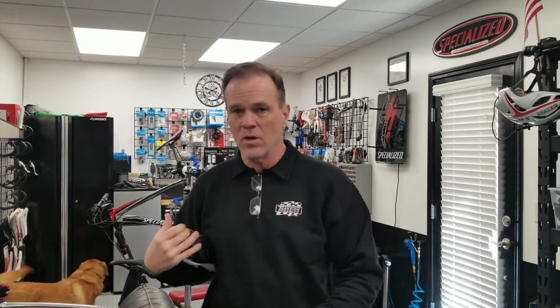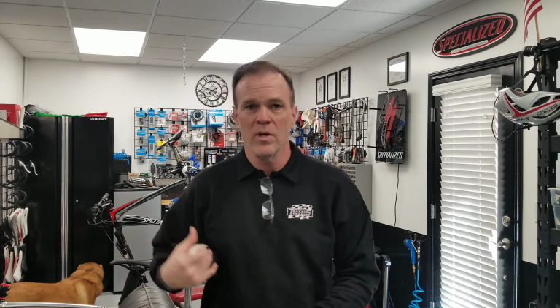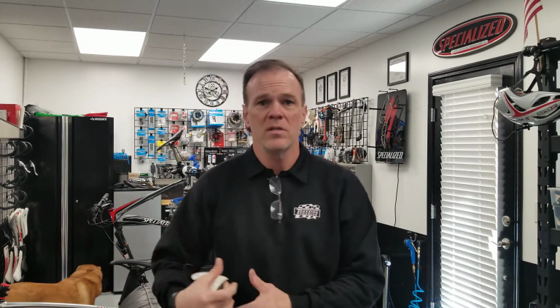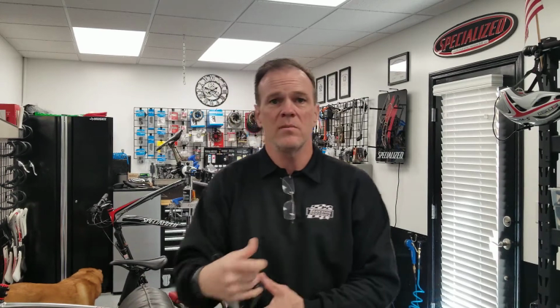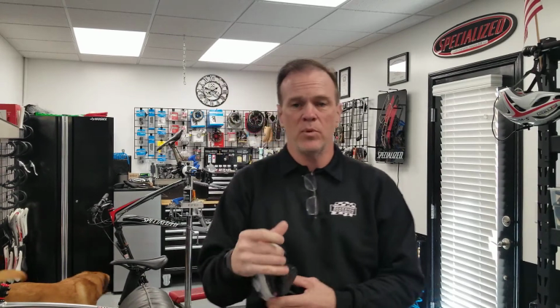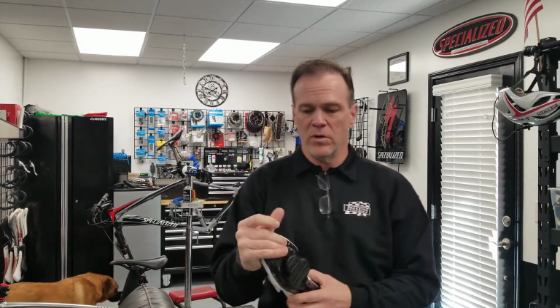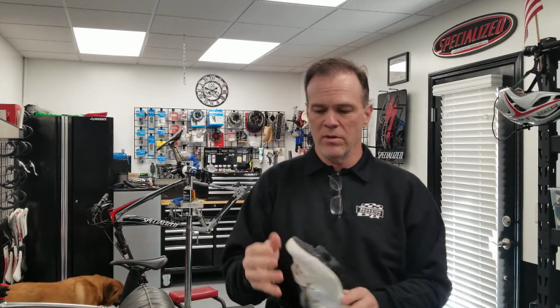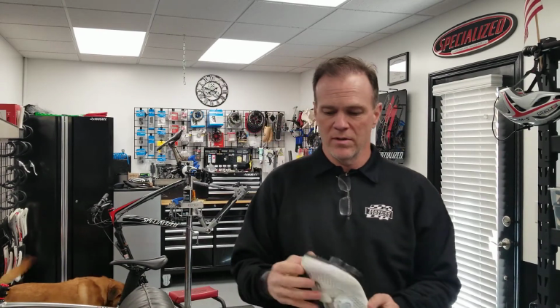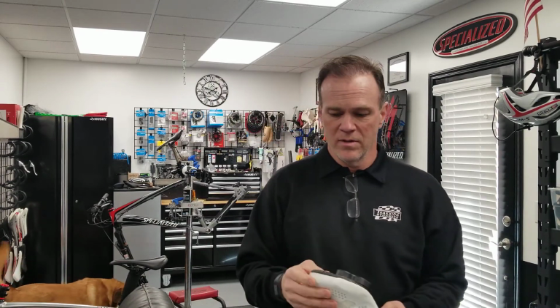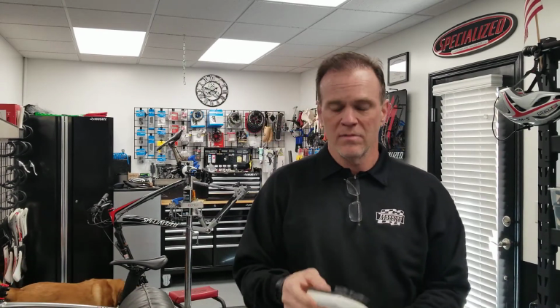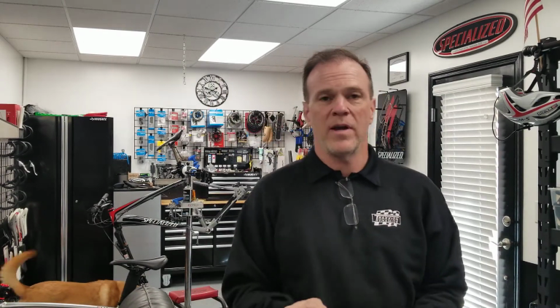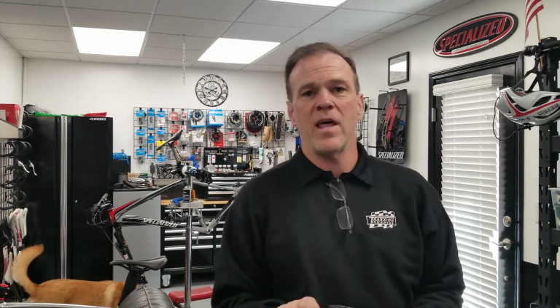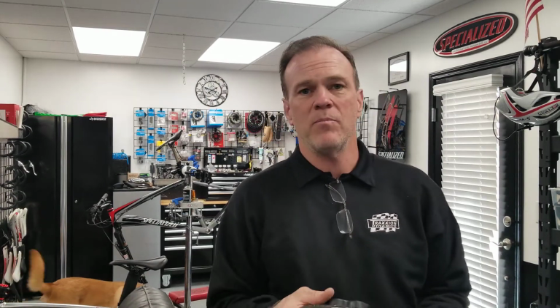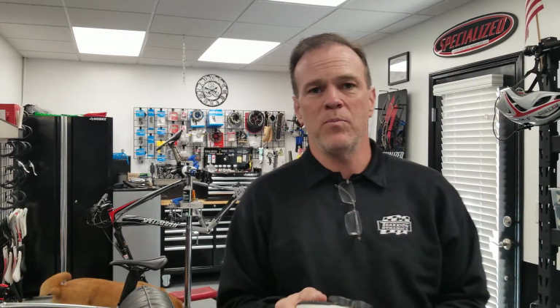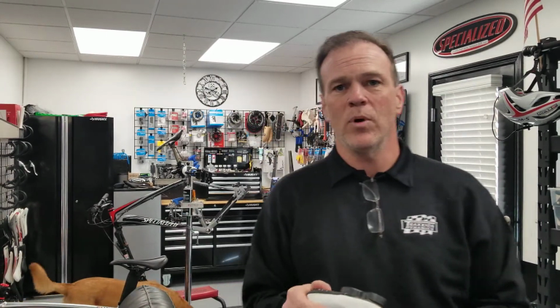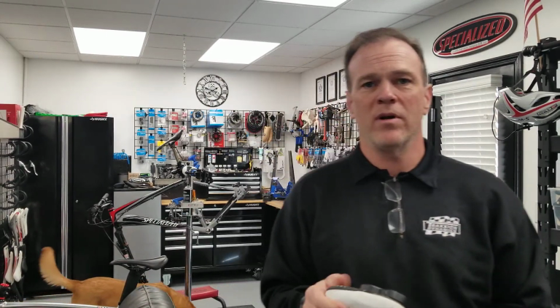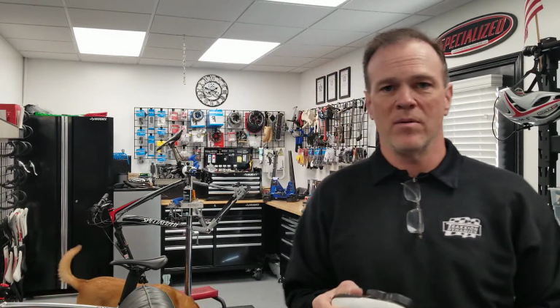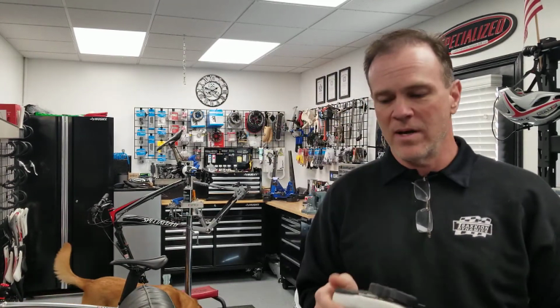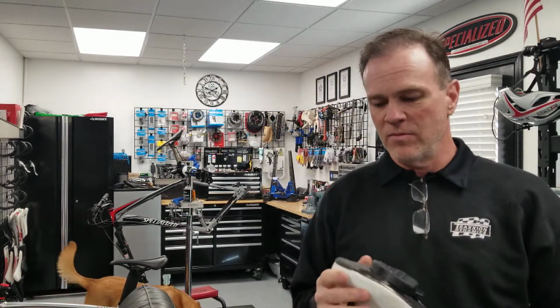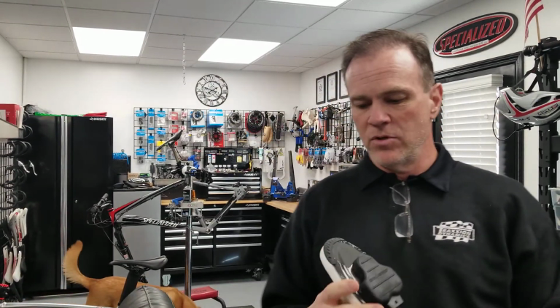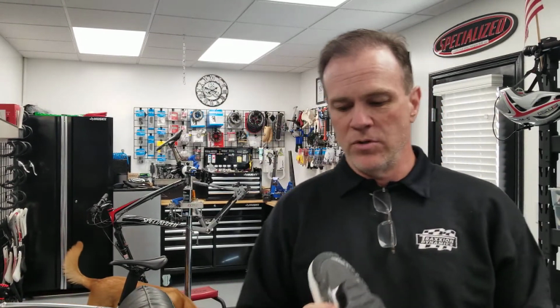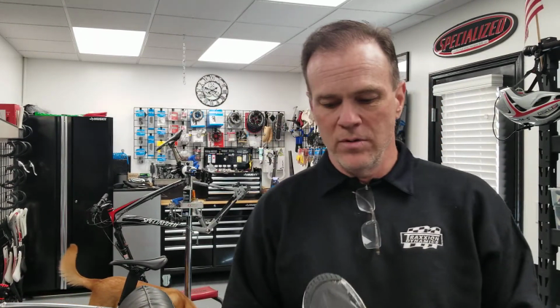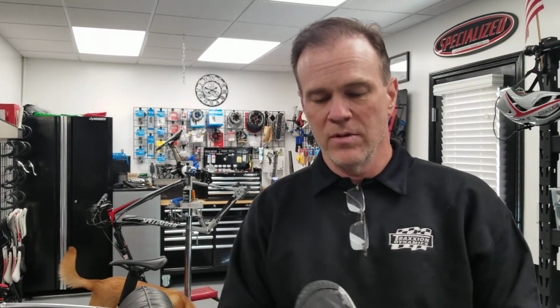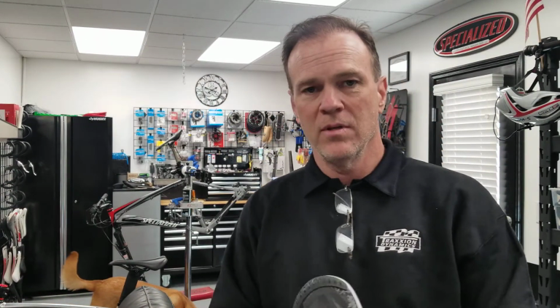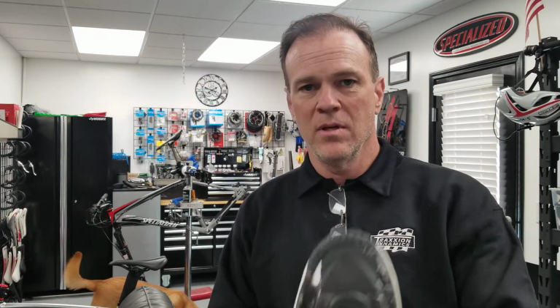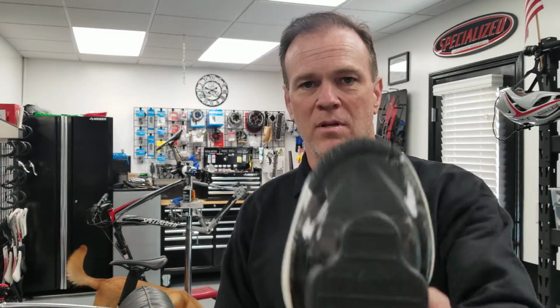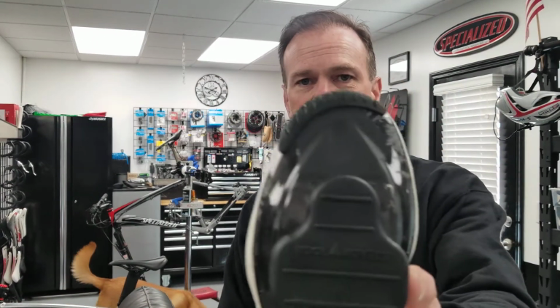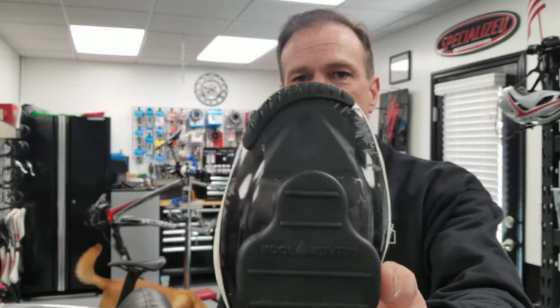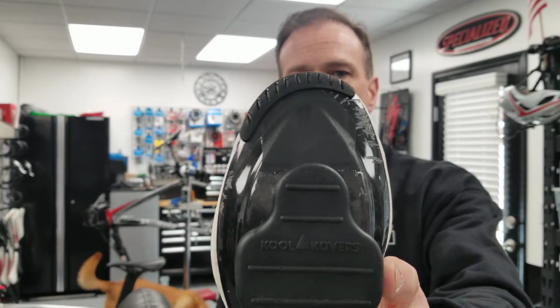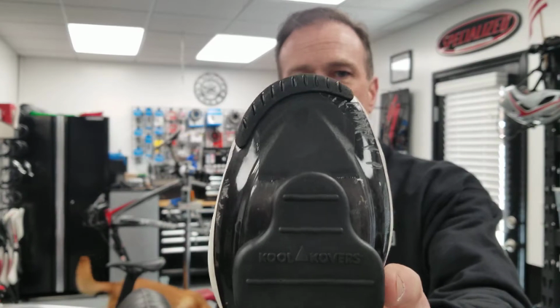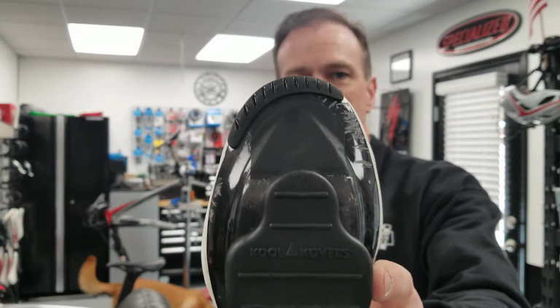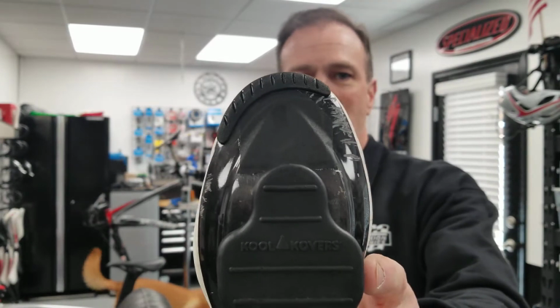So the simple cure: find that port on the bottom of your shoe and cover it with some tape.